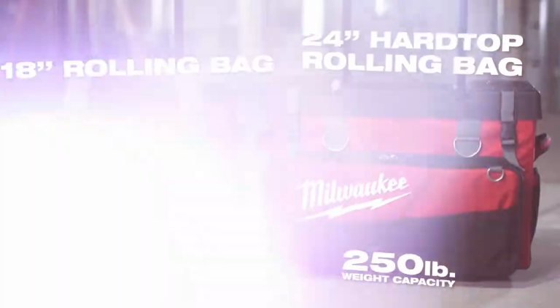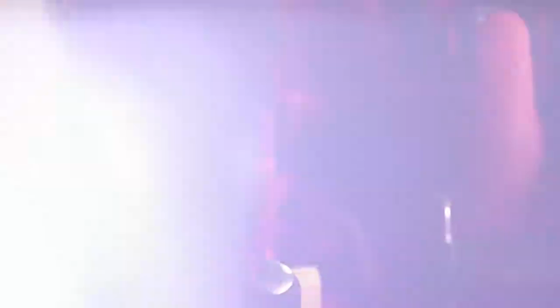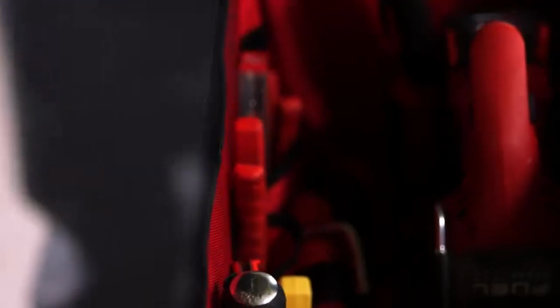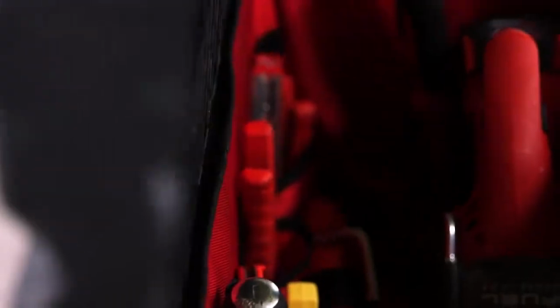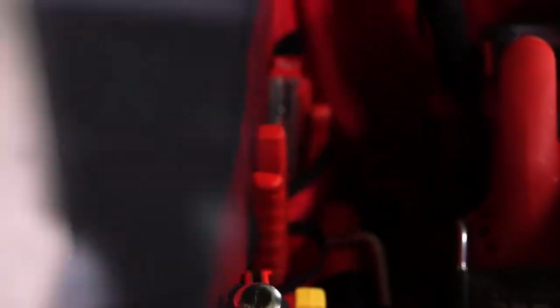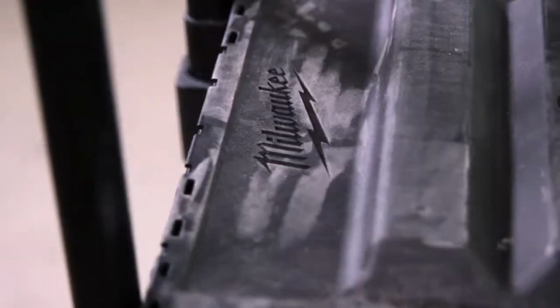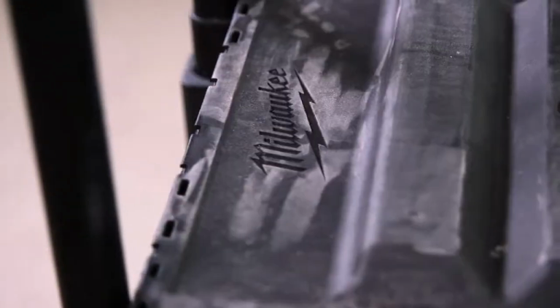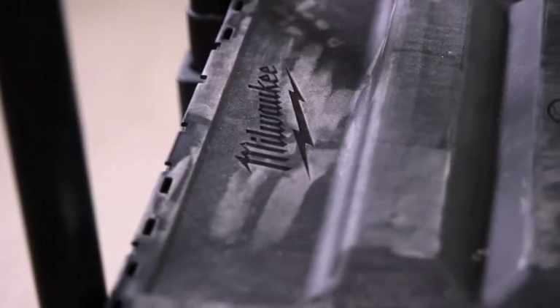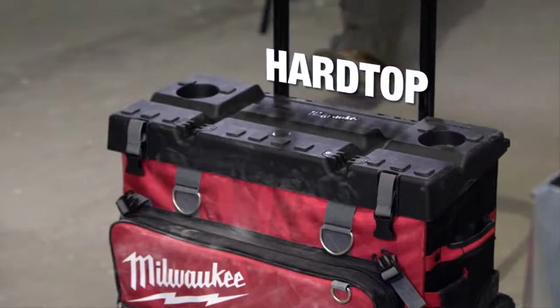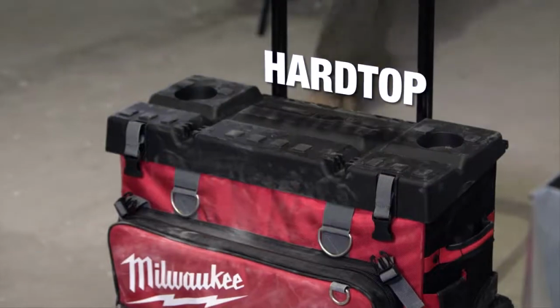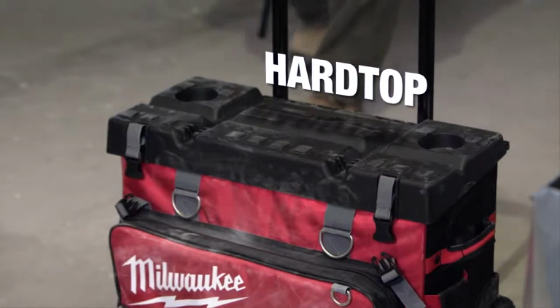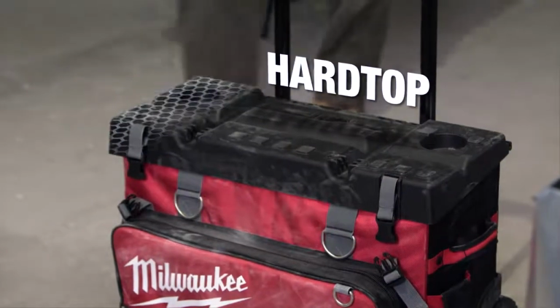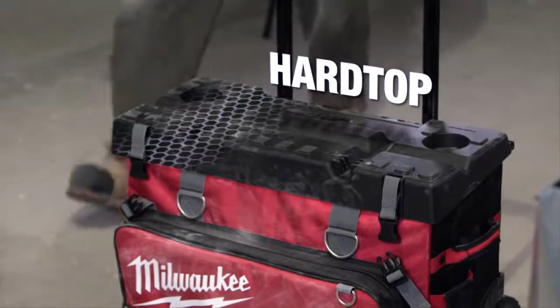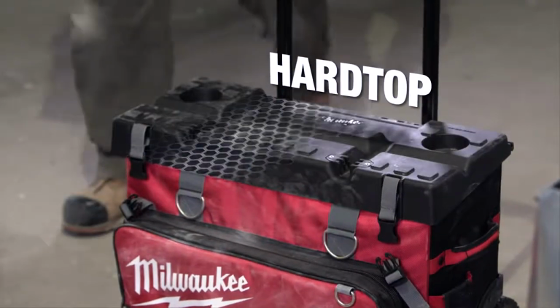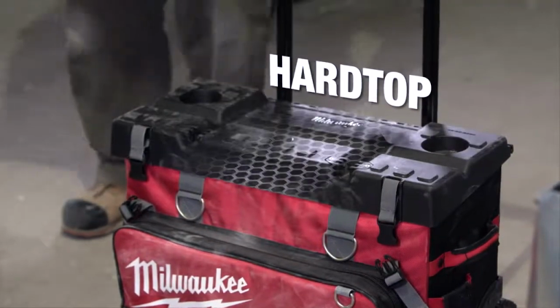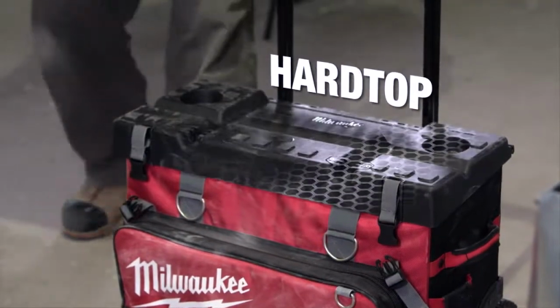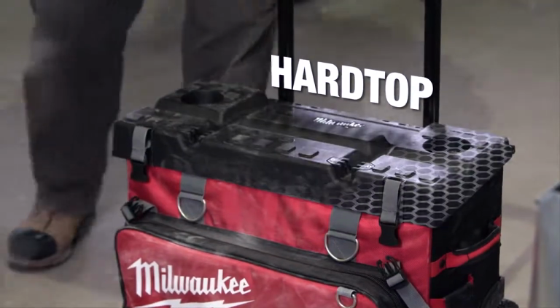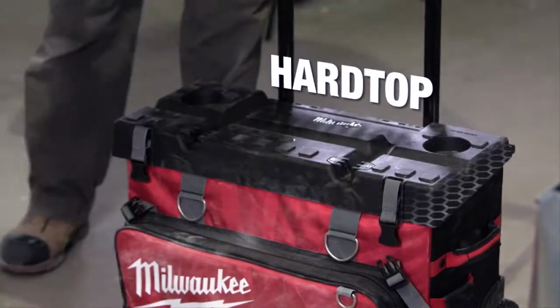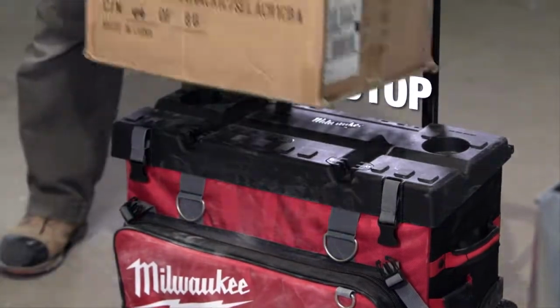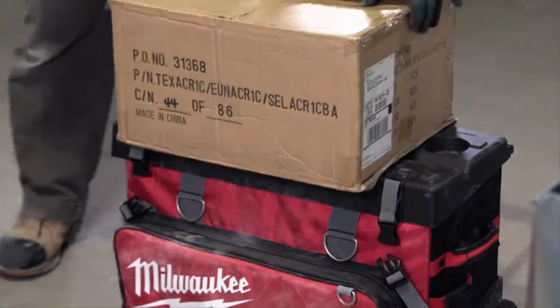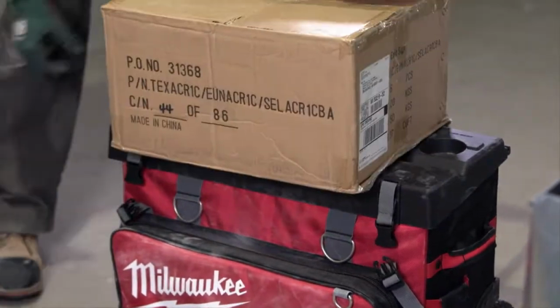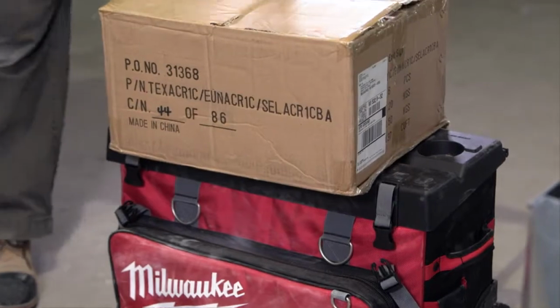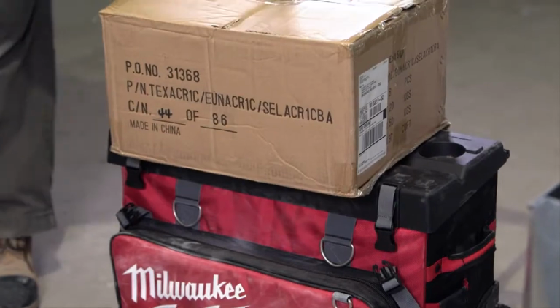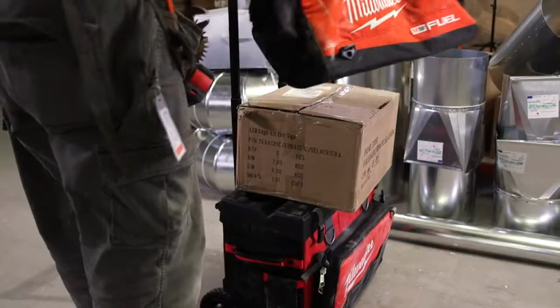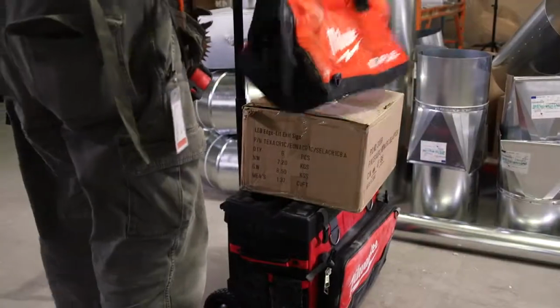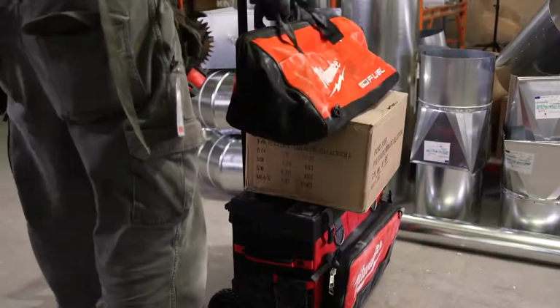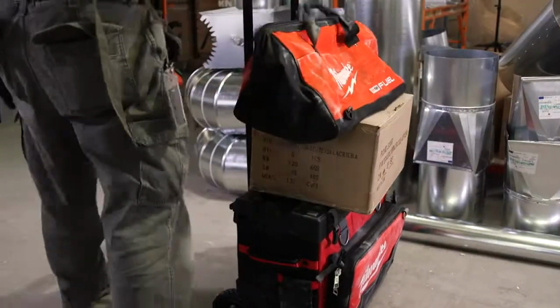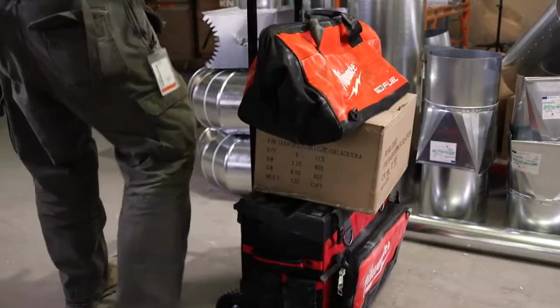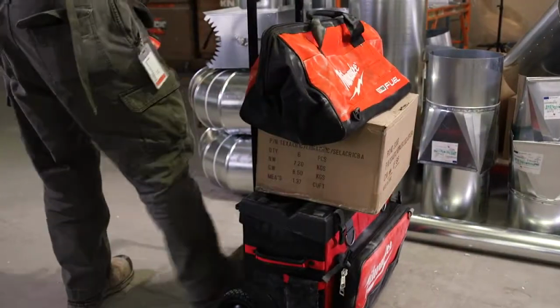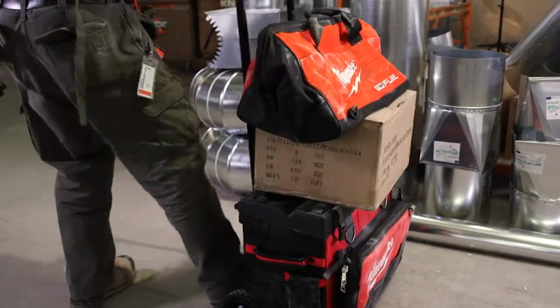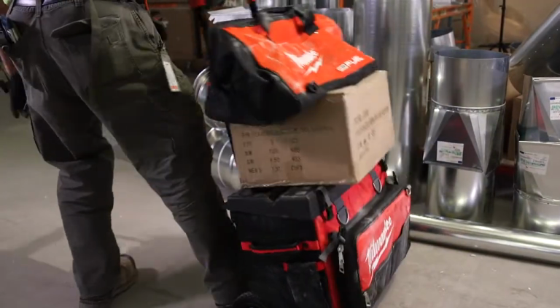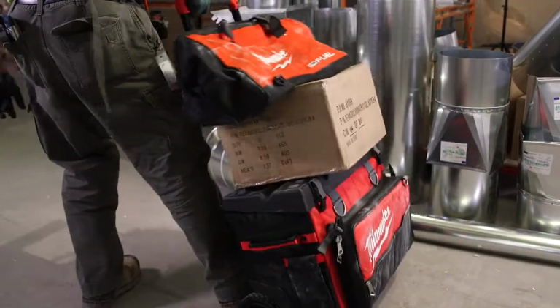We've designed the 24-inch rolling bag with a hardtop construction, making it easy to stack extra items on top.